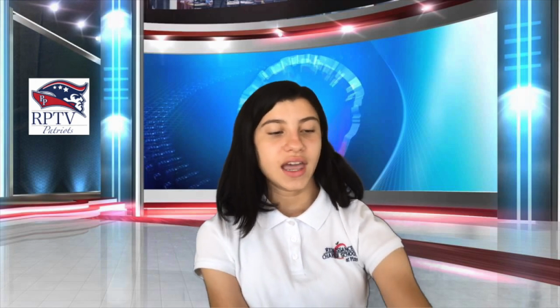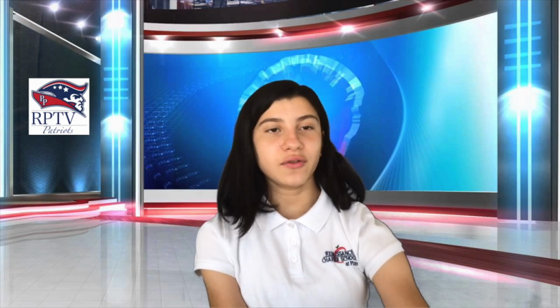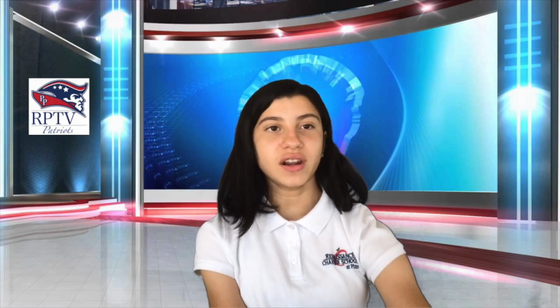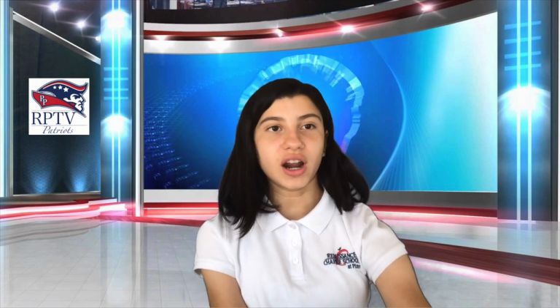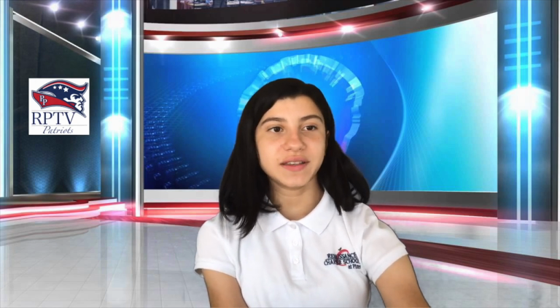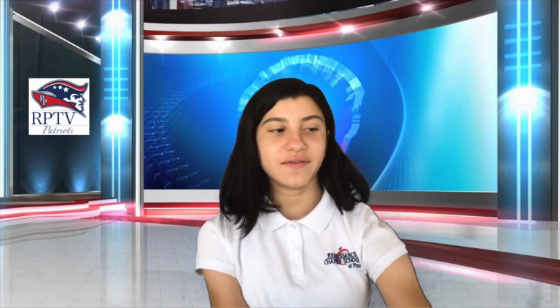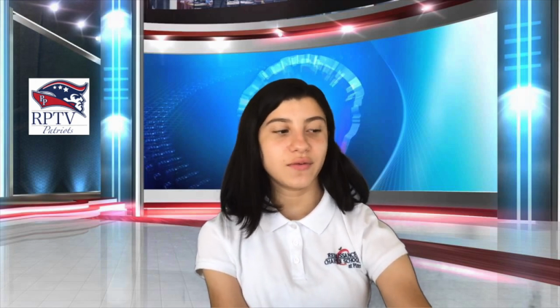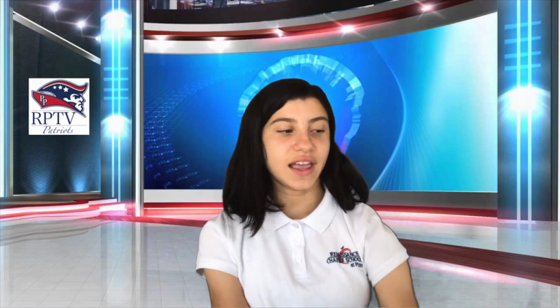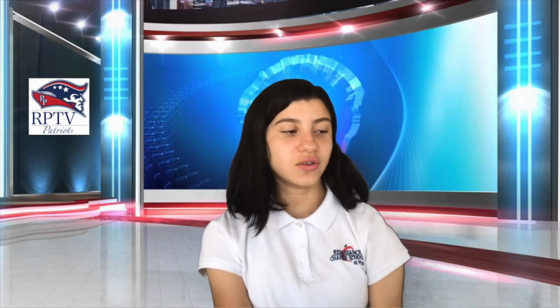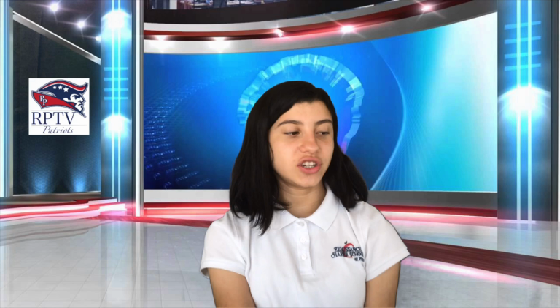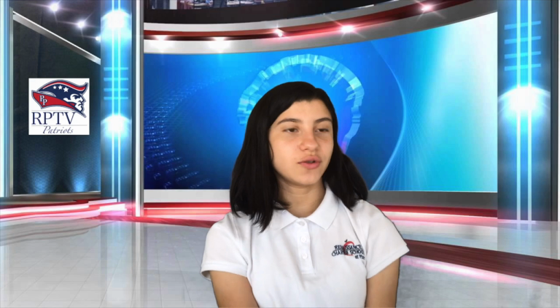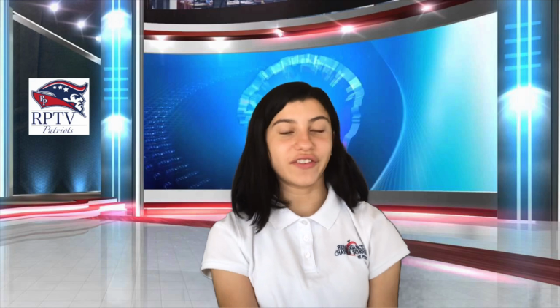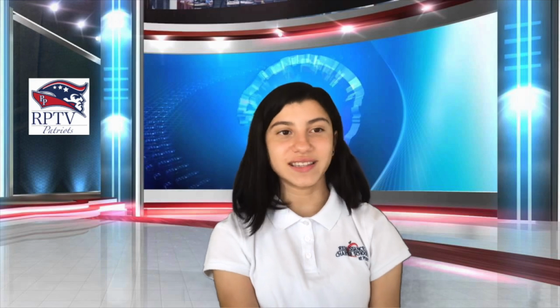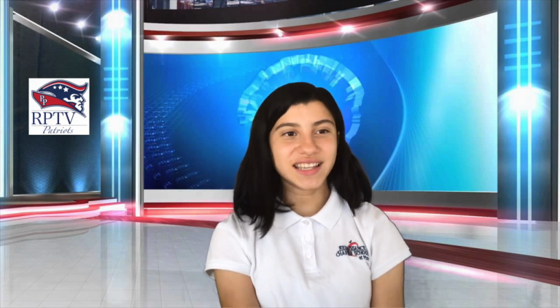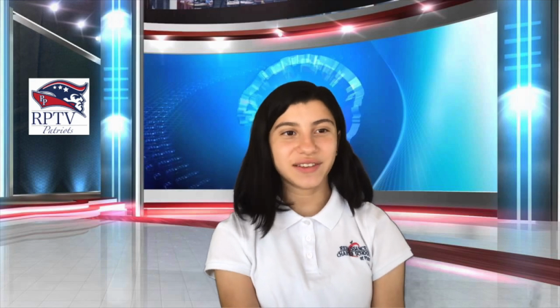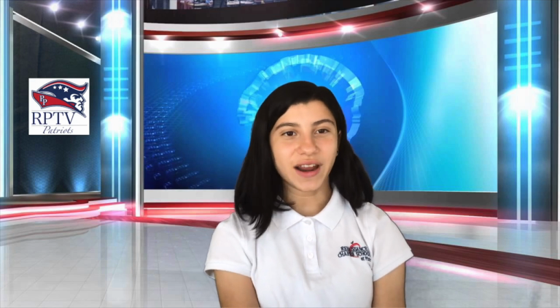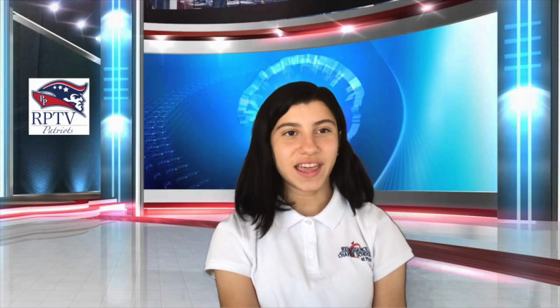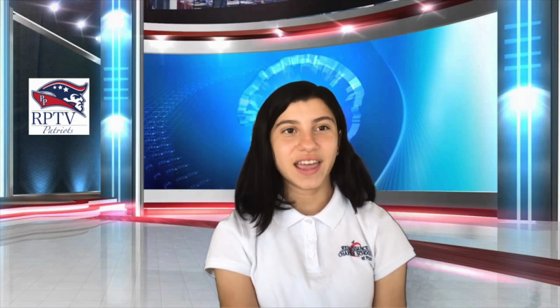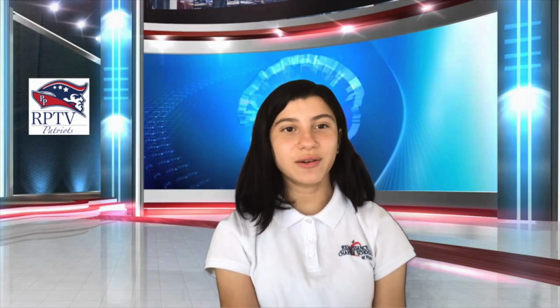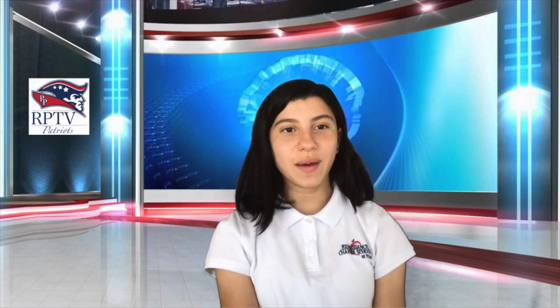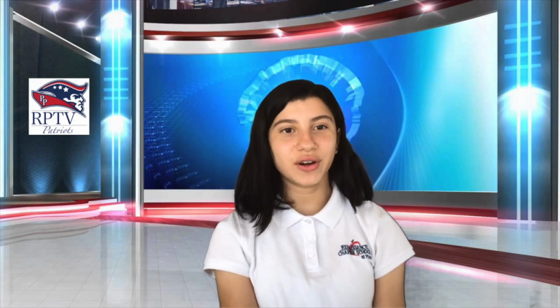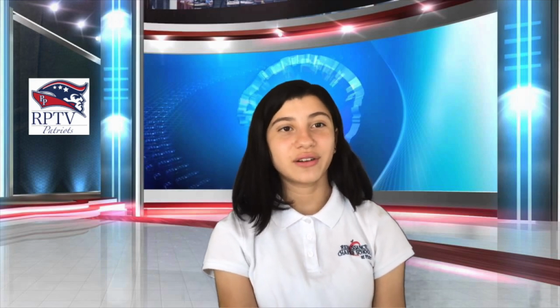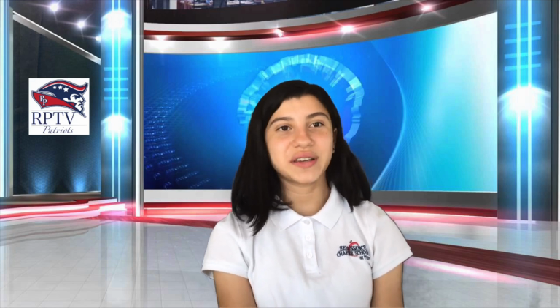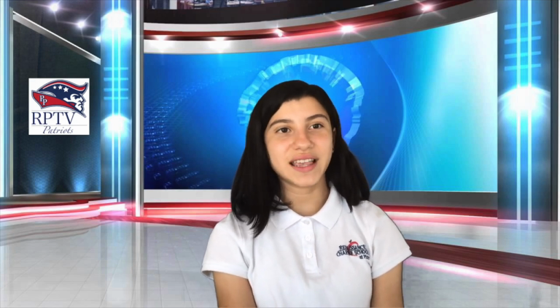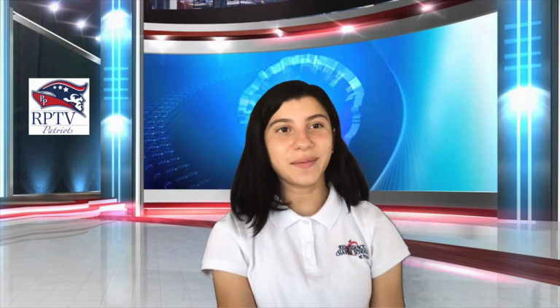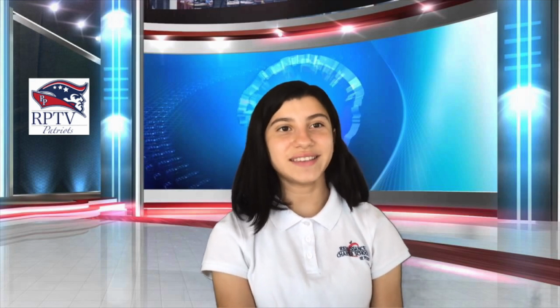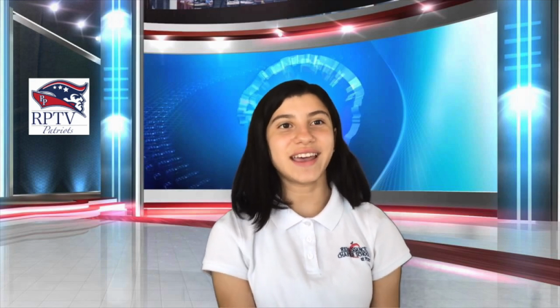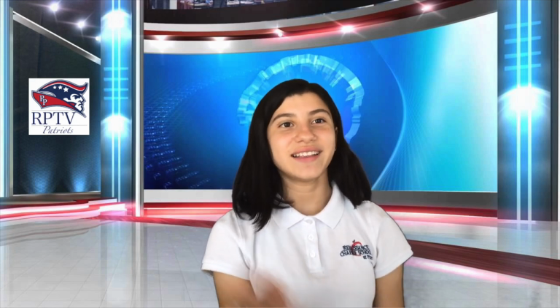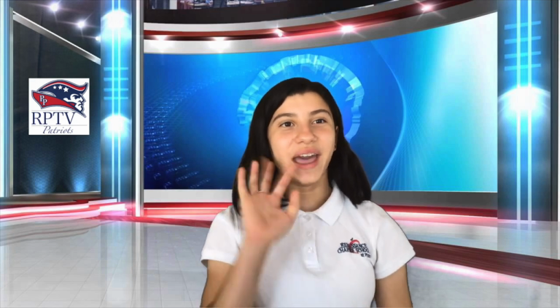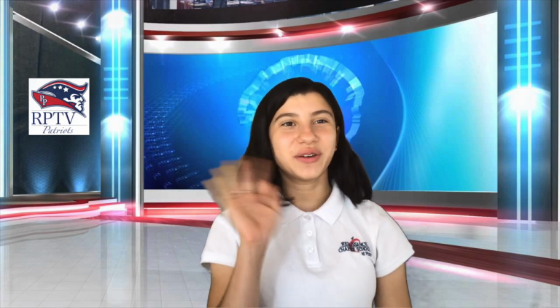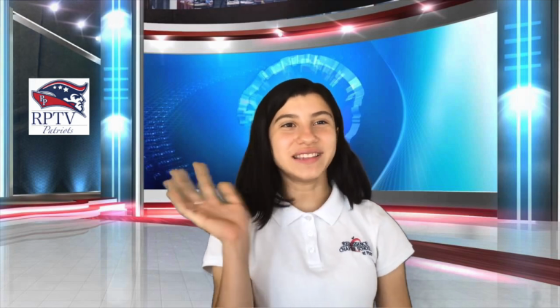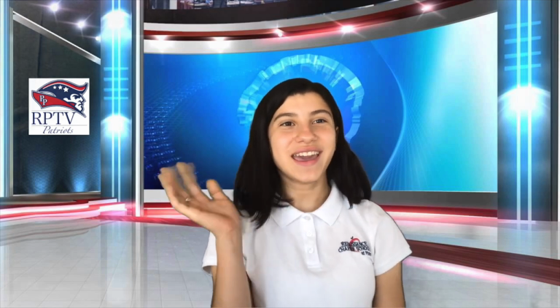Everyone at RPTV would like to wish you a fantastic Friday. And remember, reset your mindset. Have a great day.